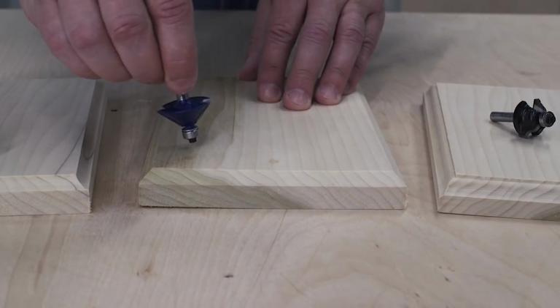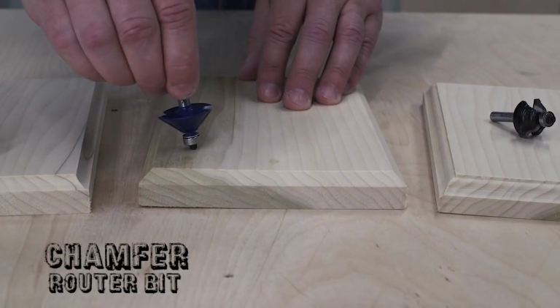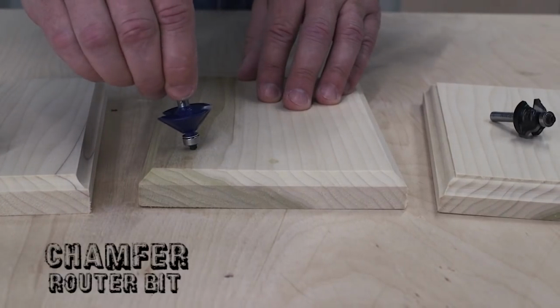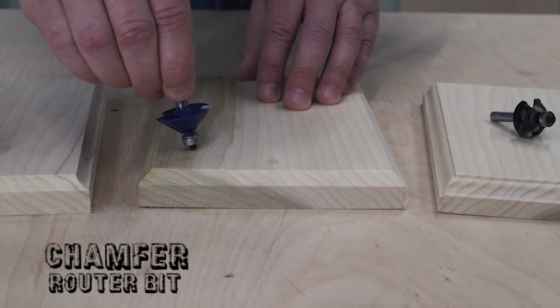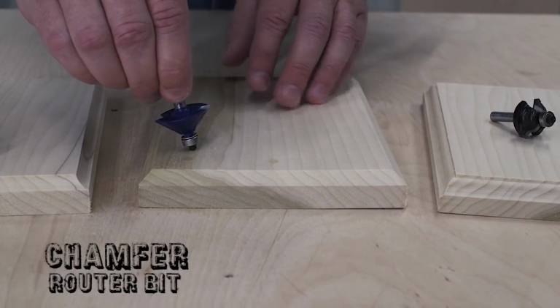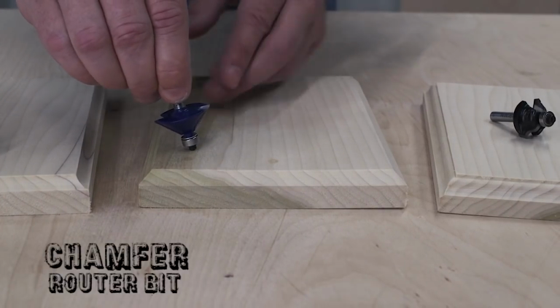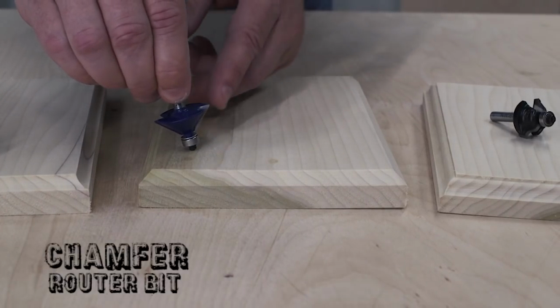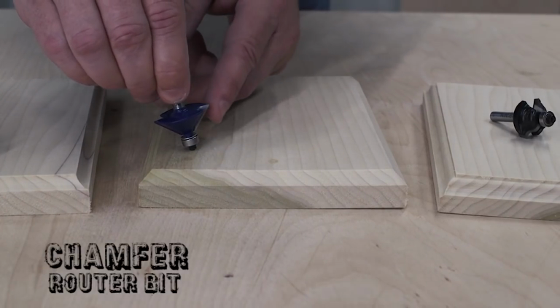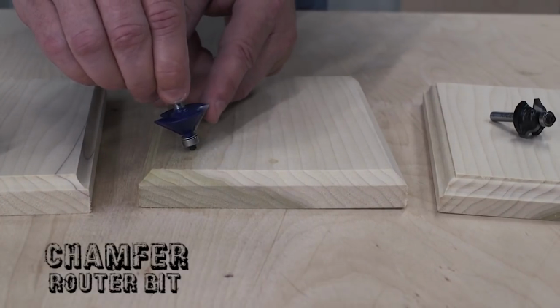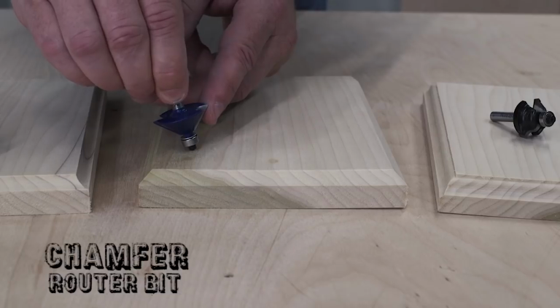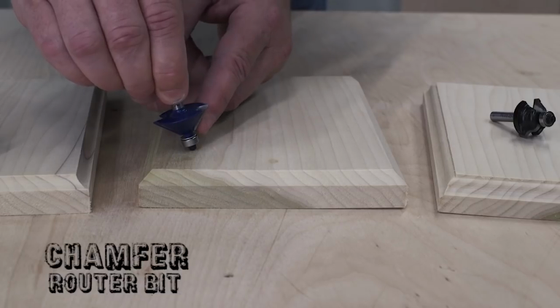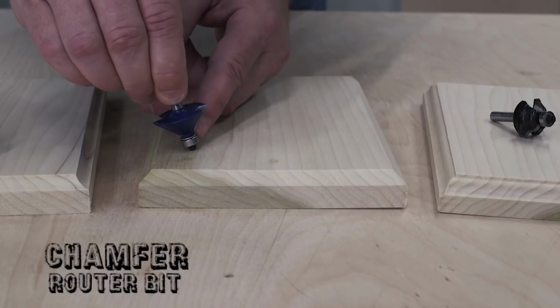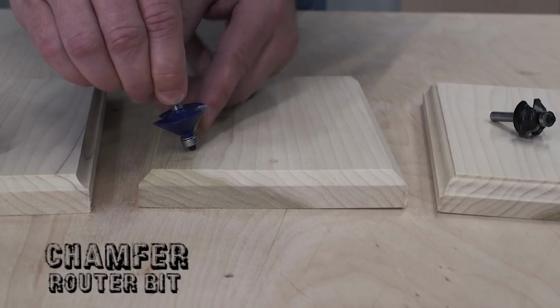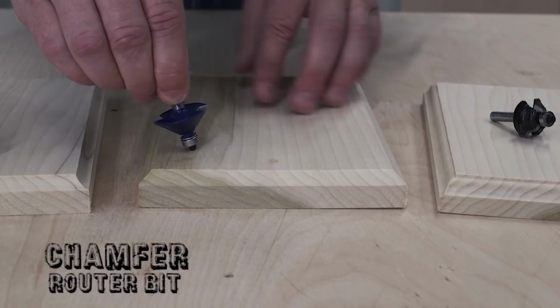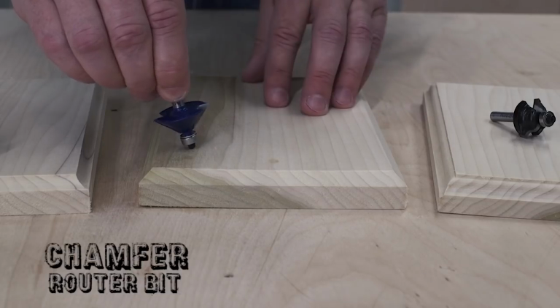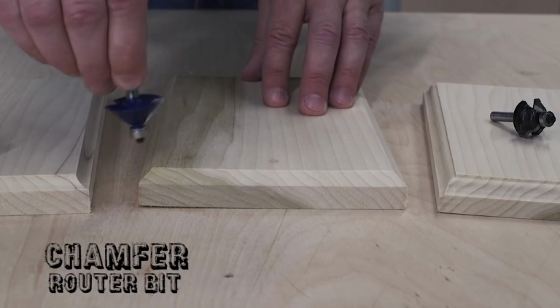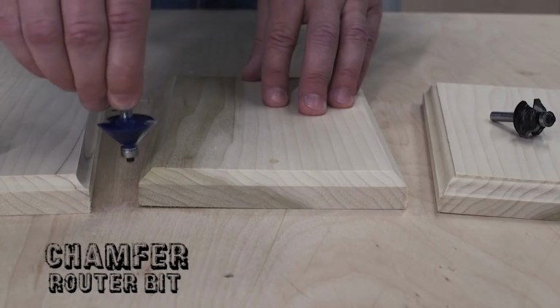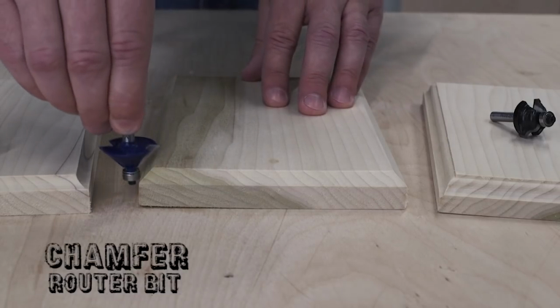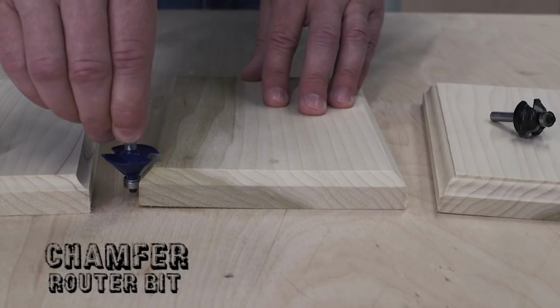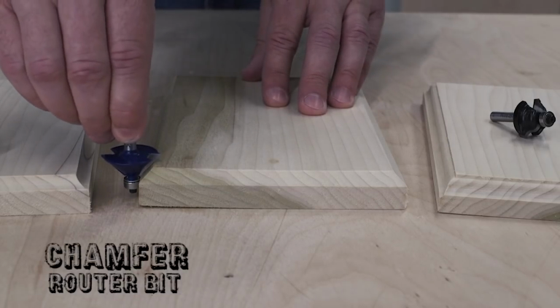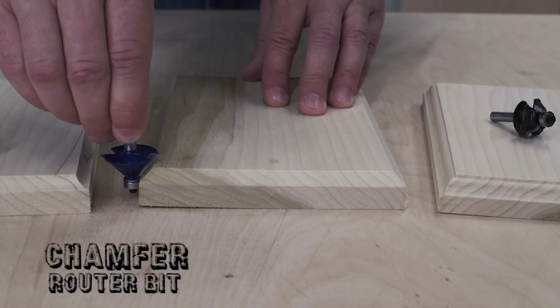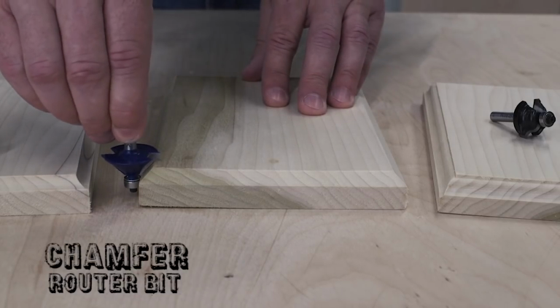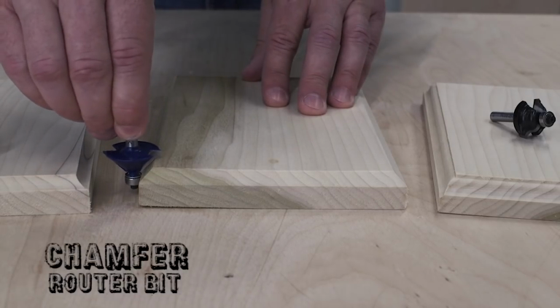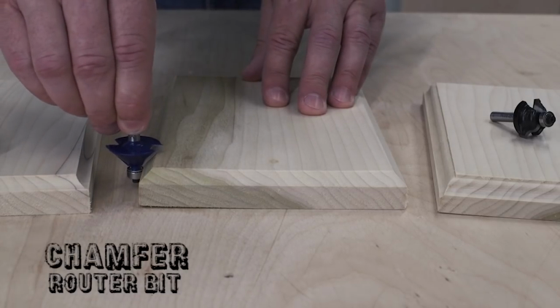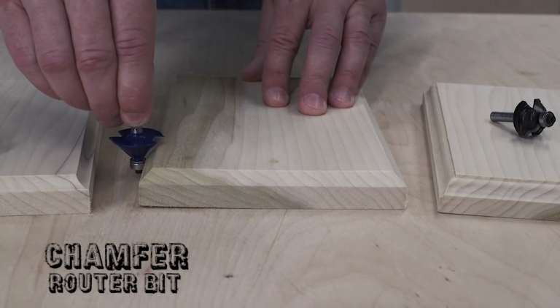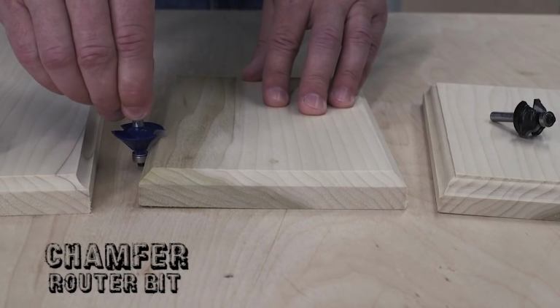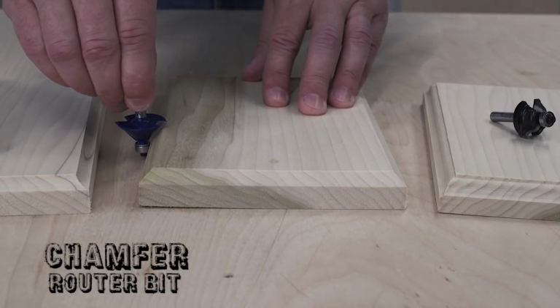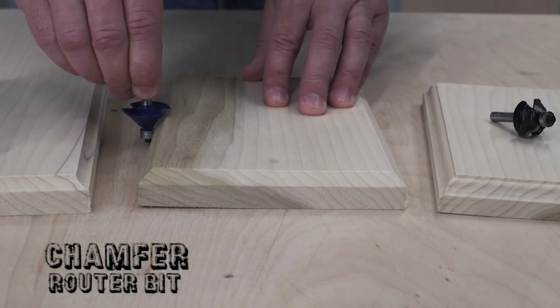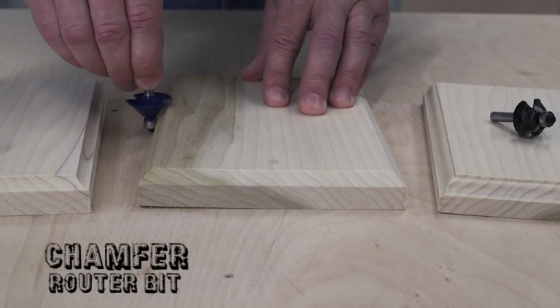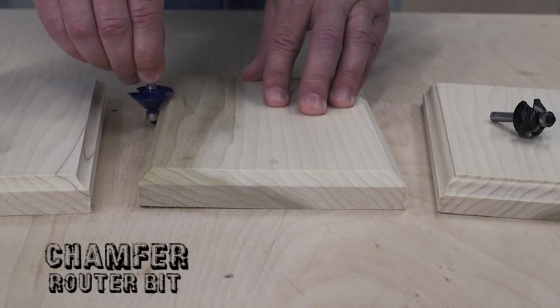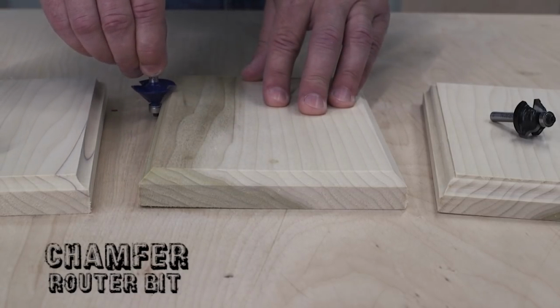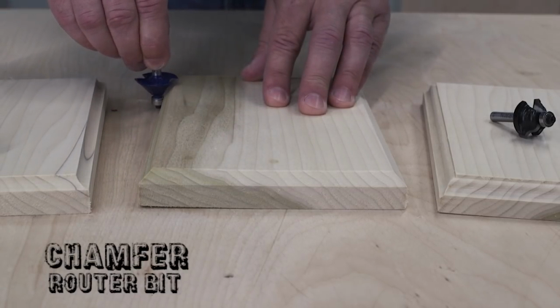A chamfer bit comes next. This bit knocks a 90 degree edge down to a 45 degree angle.